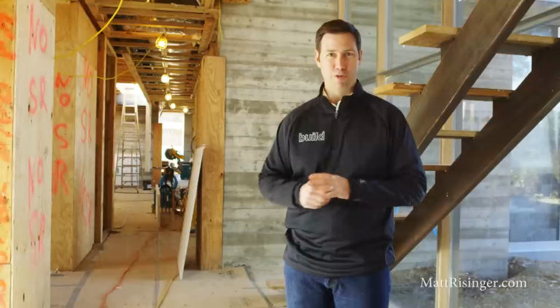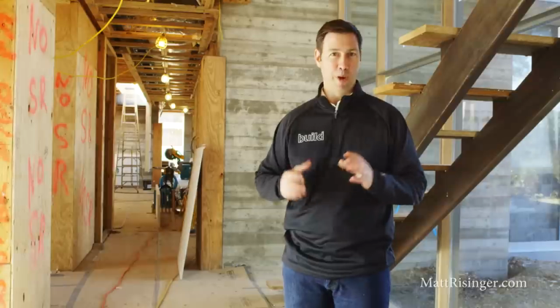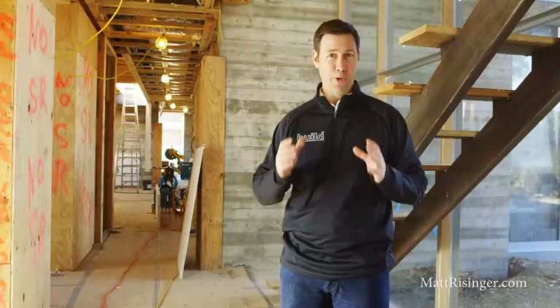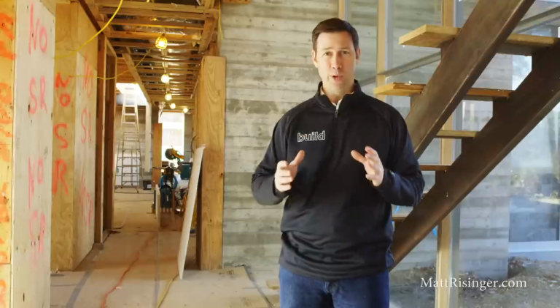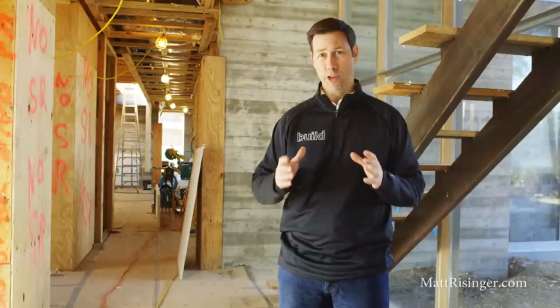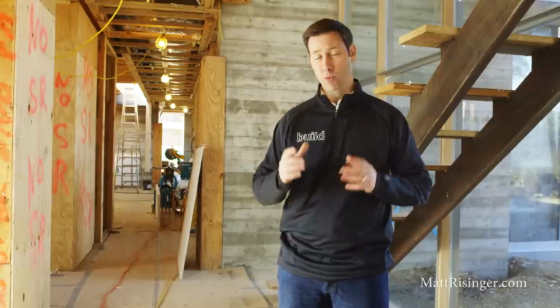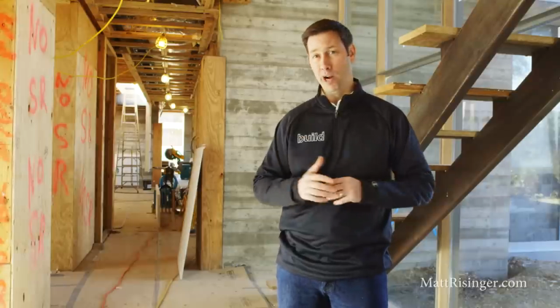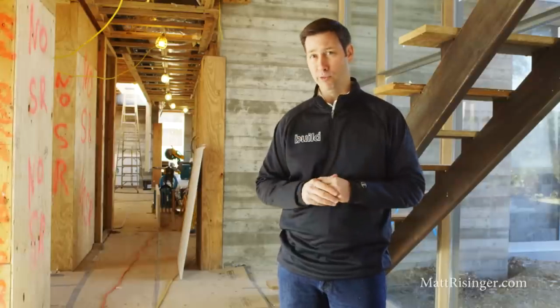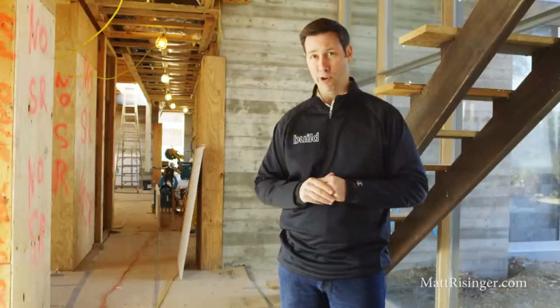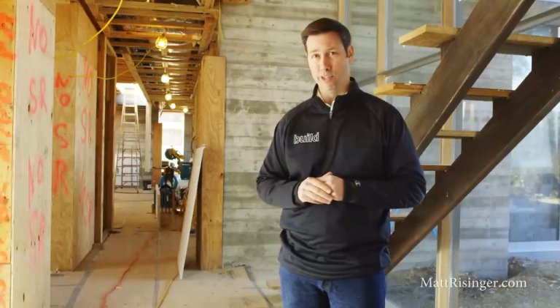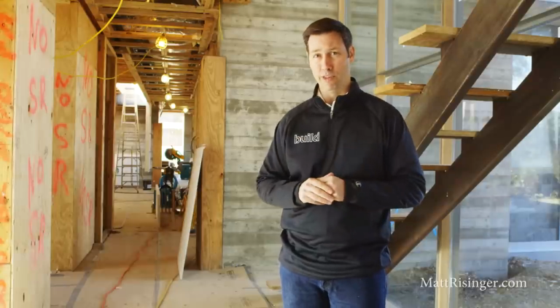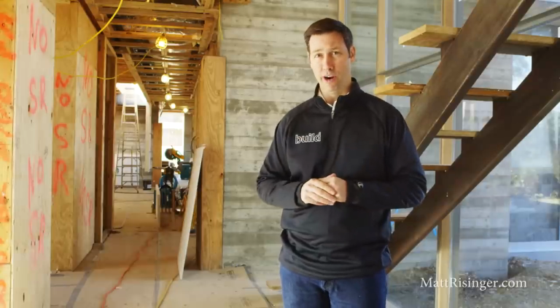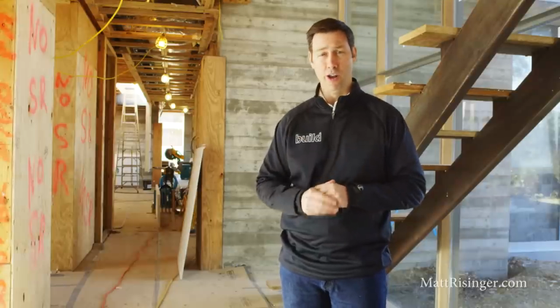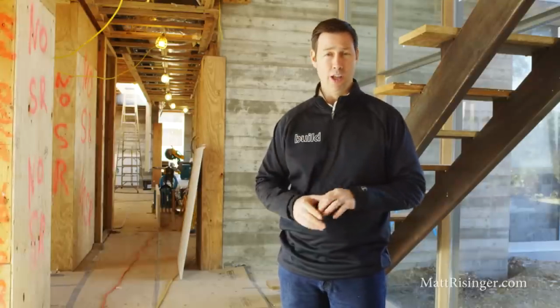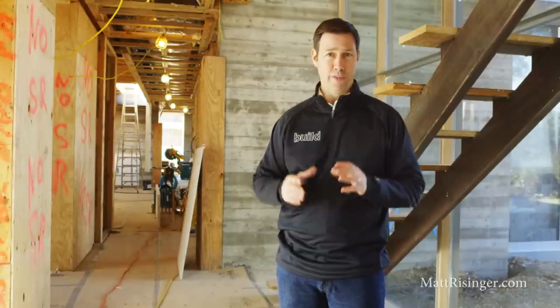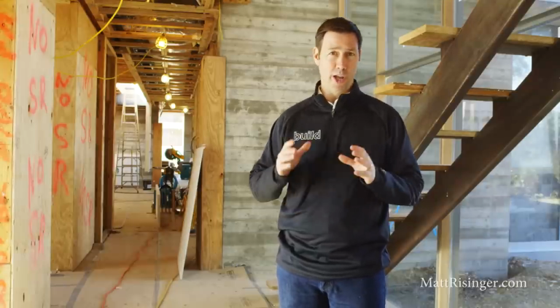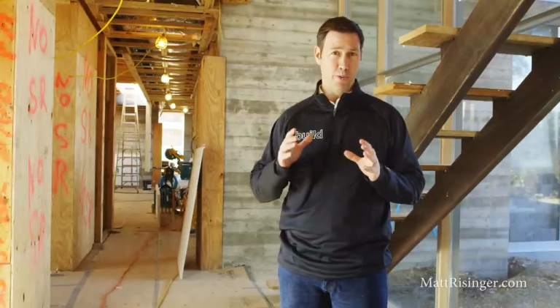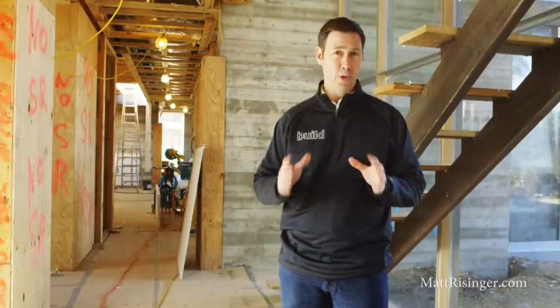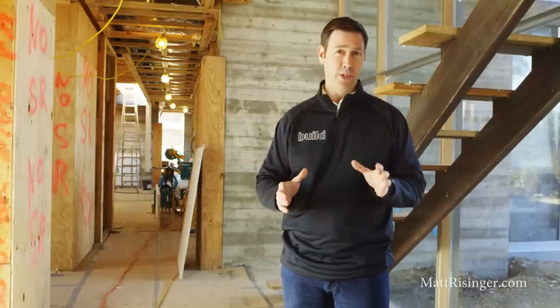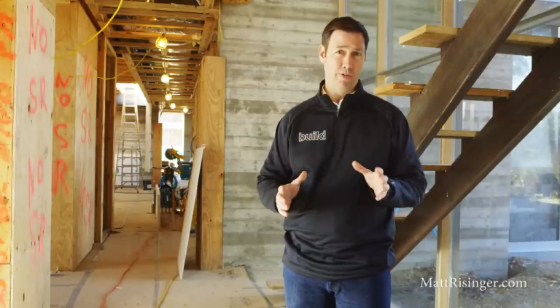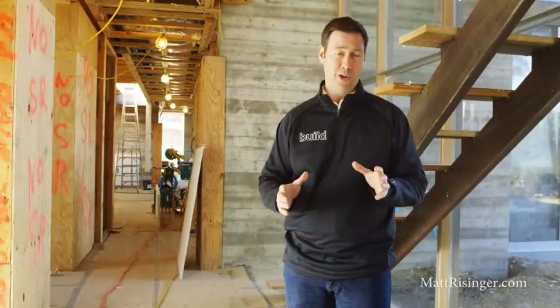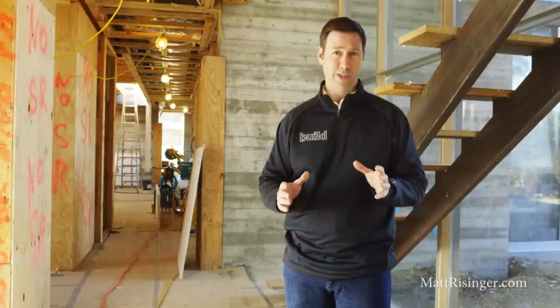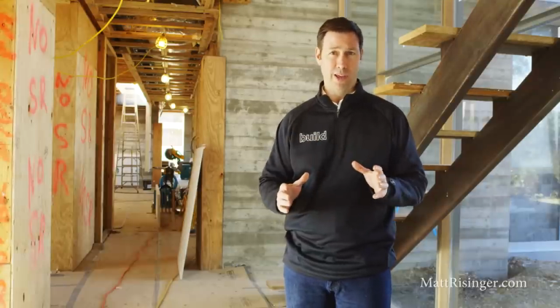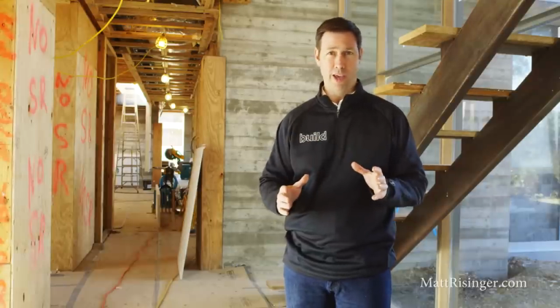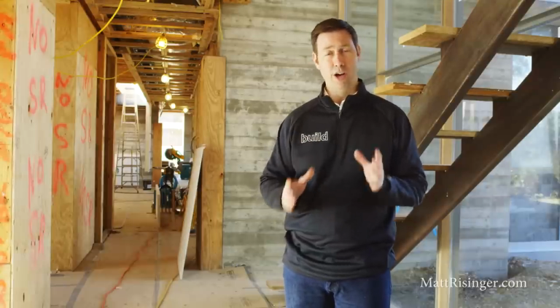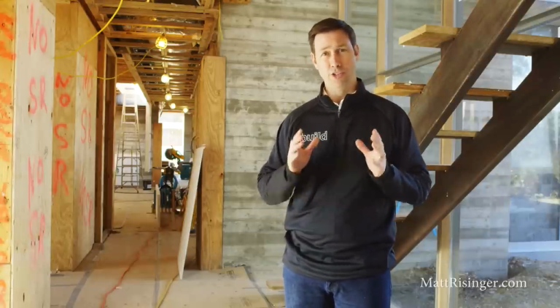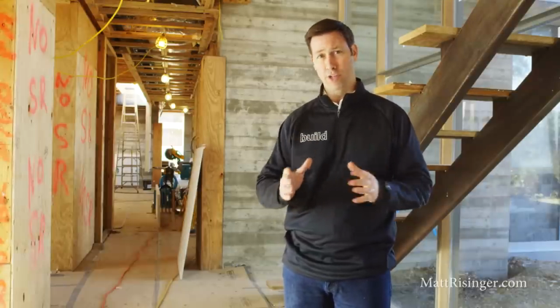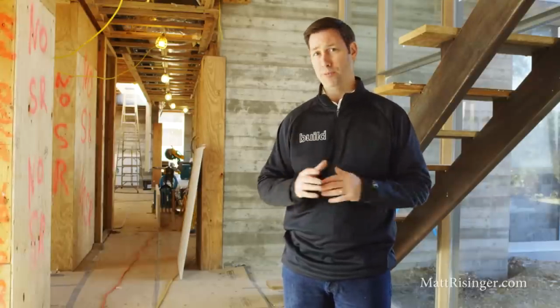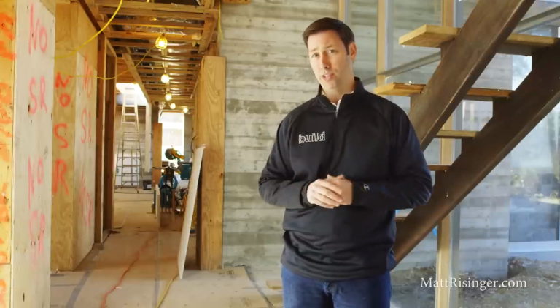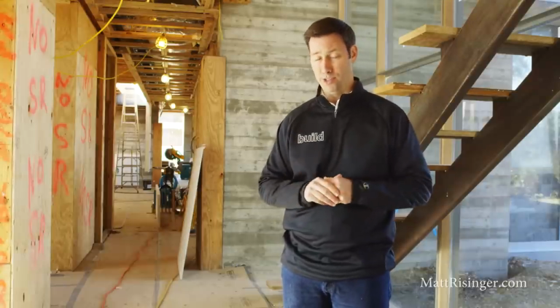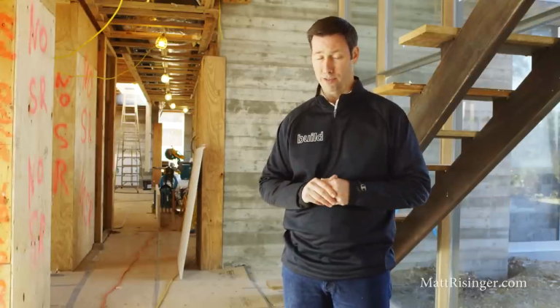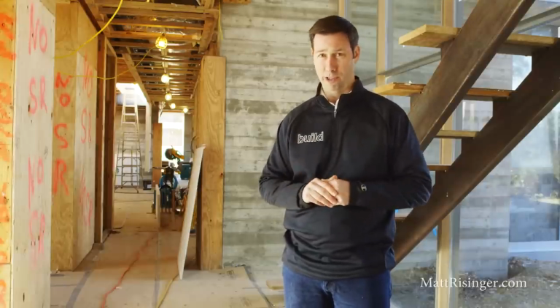For my builder and remodeler friends out there, I've got a pro tip for you today on jobsite safety.